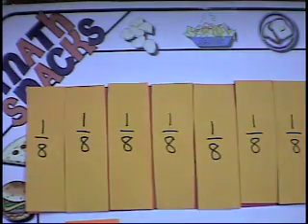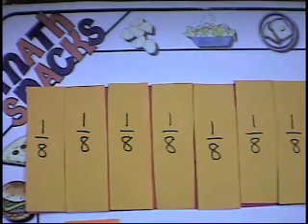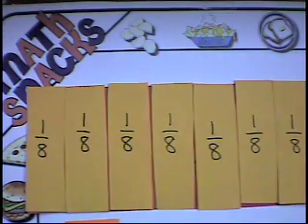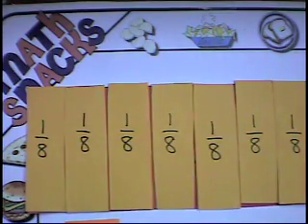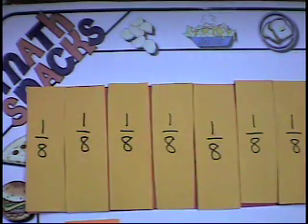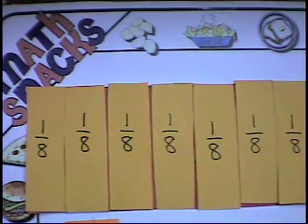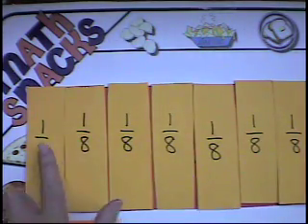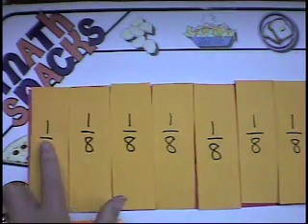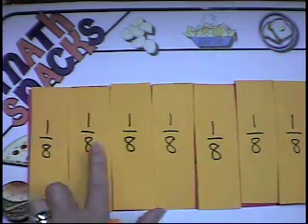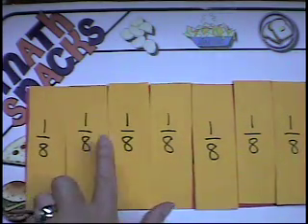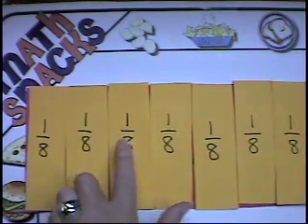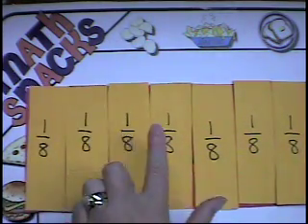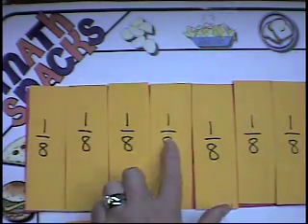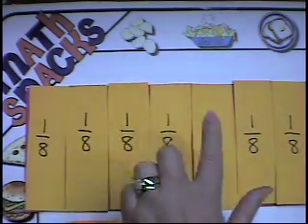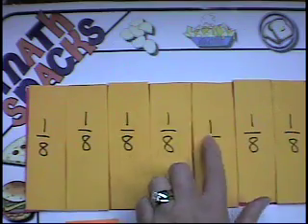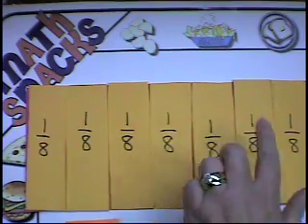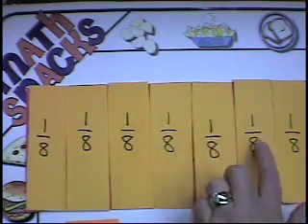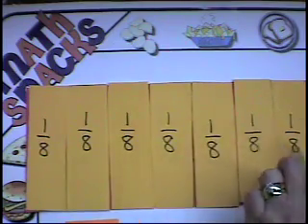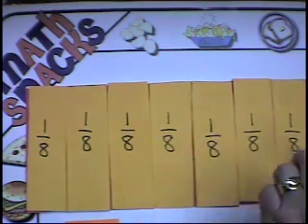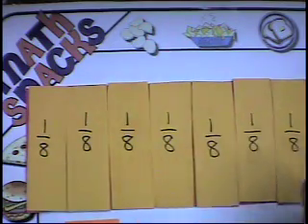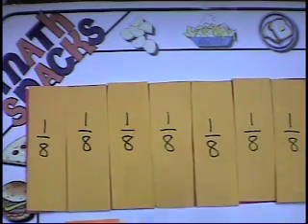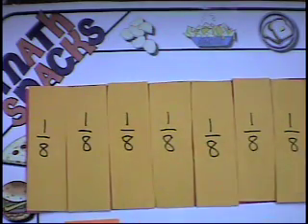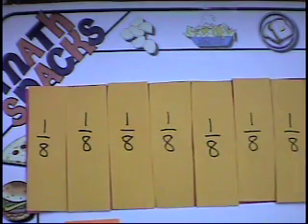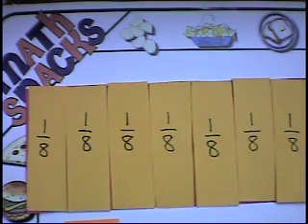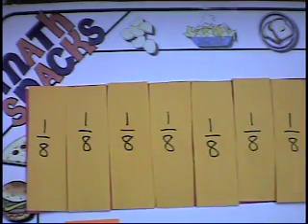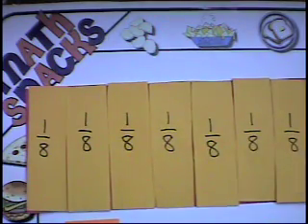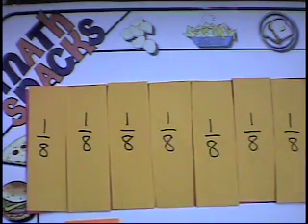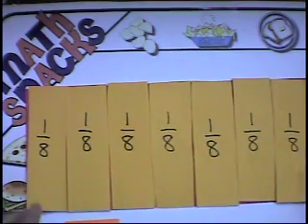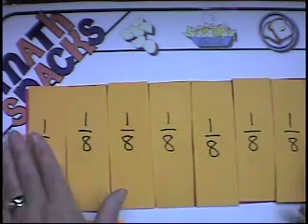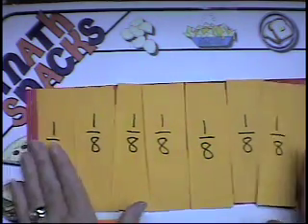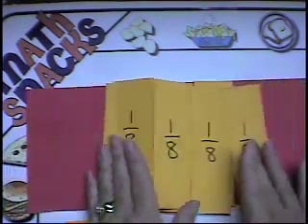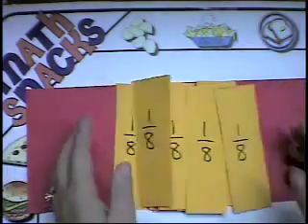So there's eight of them. One-eighth, two-eighths, three-eighths, four-eighths, five-eighths, six-eighths, seven-eighths, eight-eighths make a whole. Eight over eight makes one.